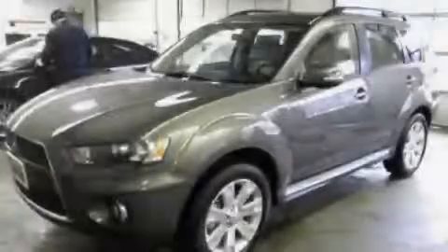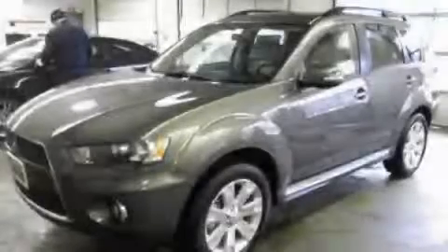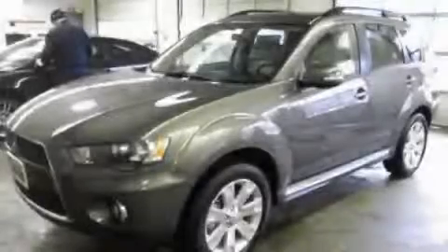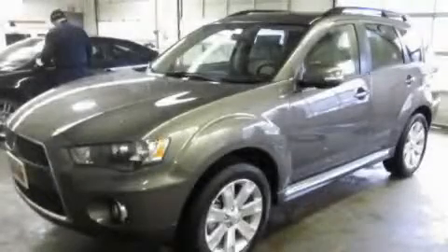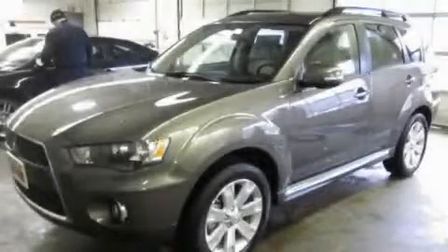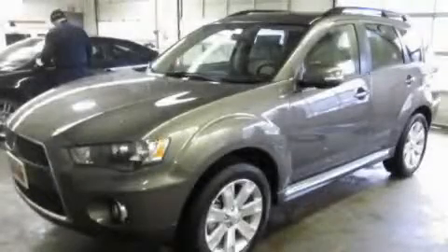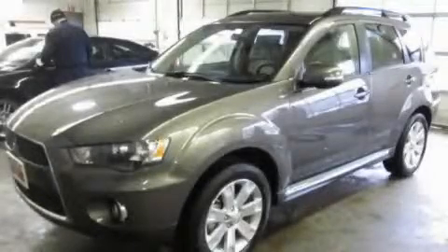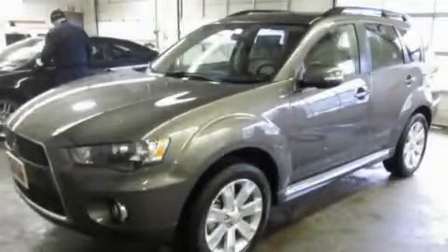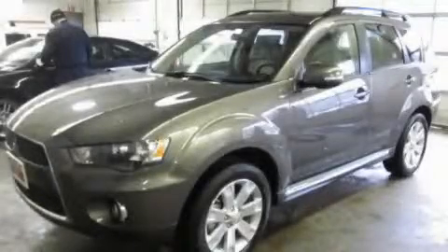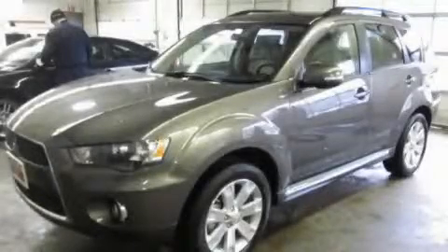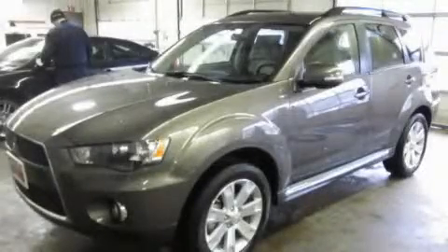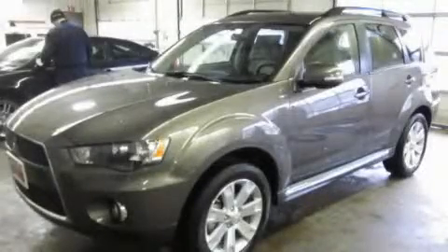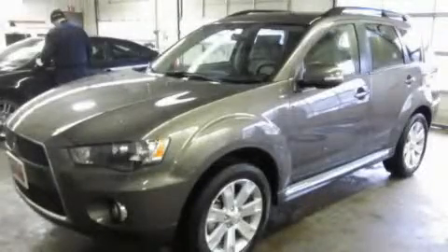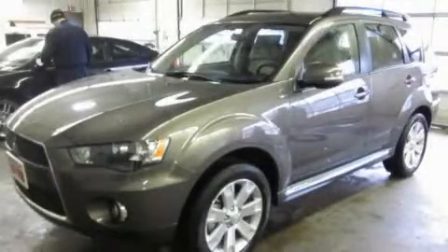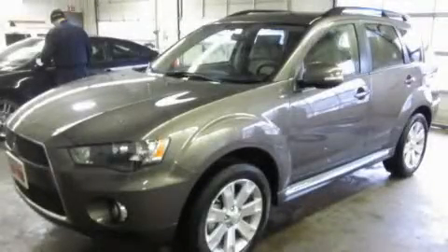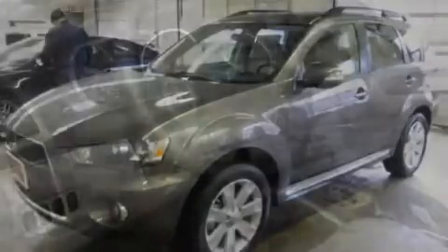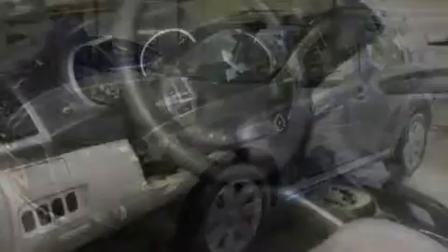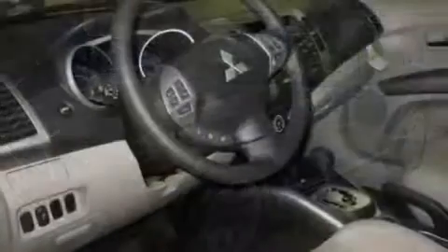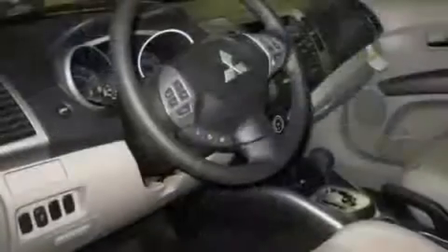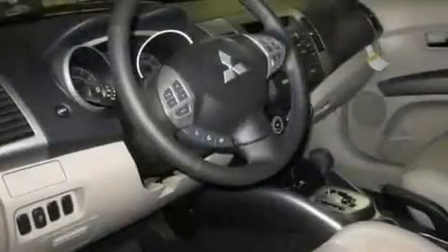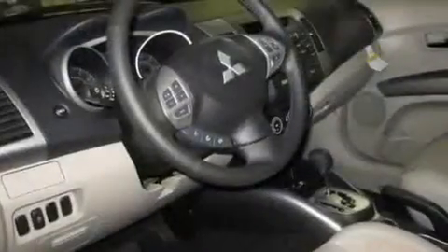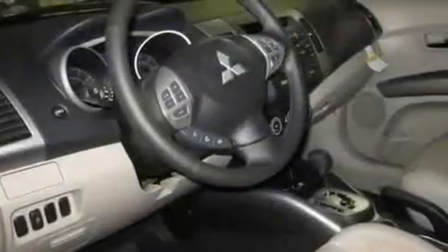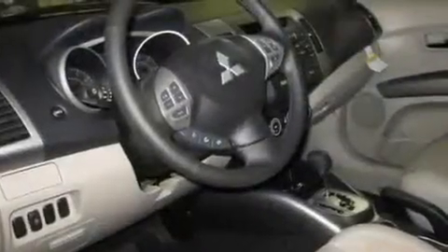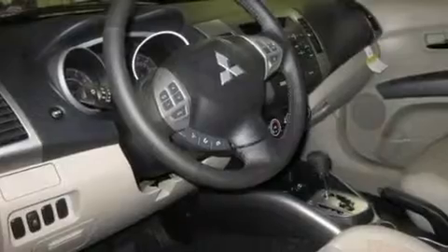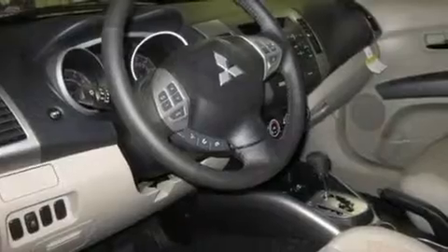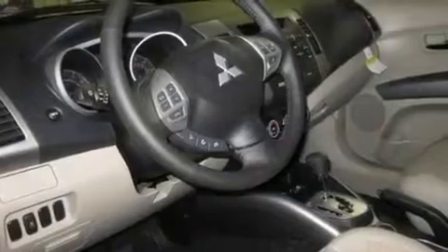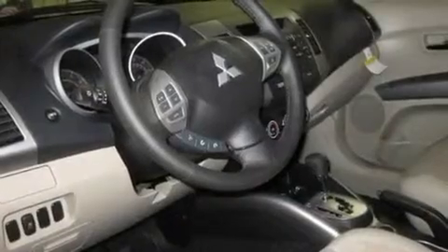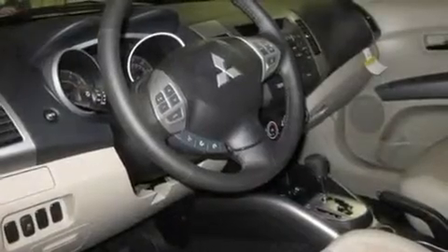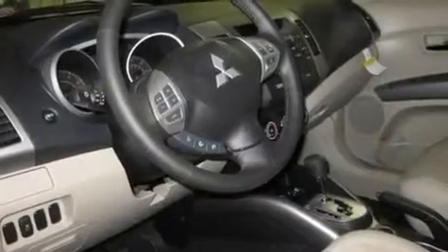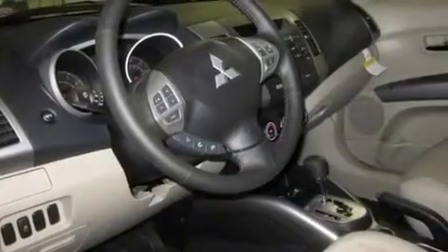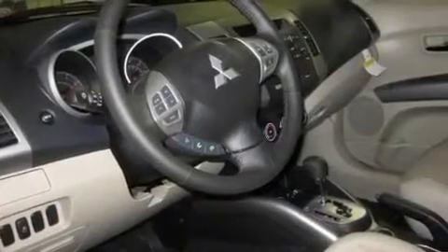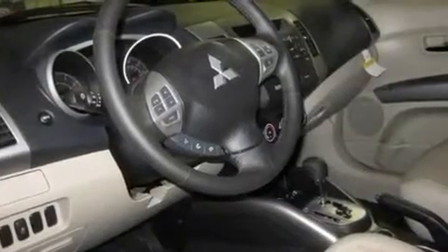This is a brand new 2011 Mitsubishi Outlander, a great blend of utility, comfort, and style.